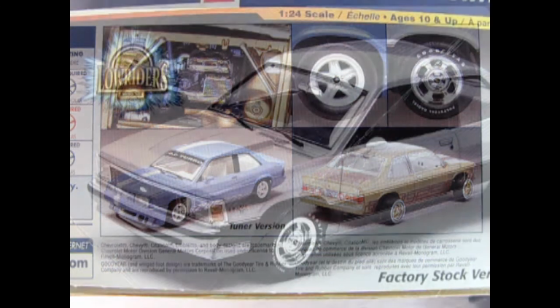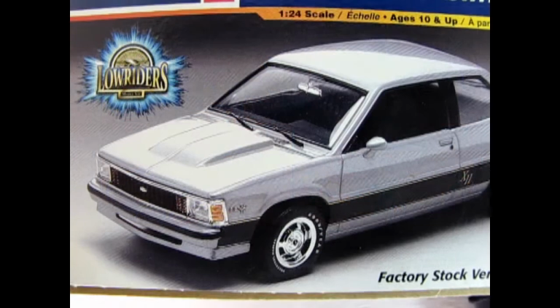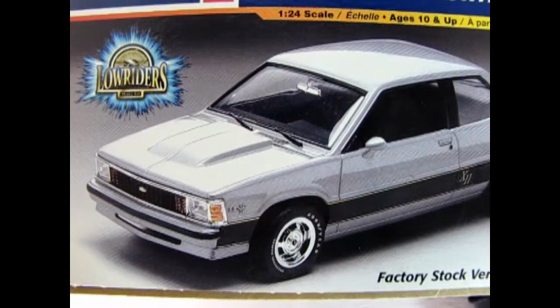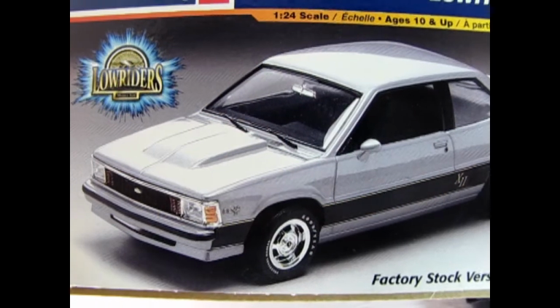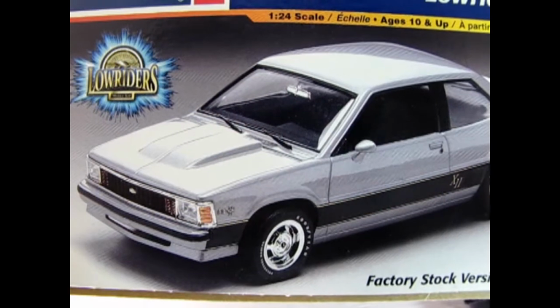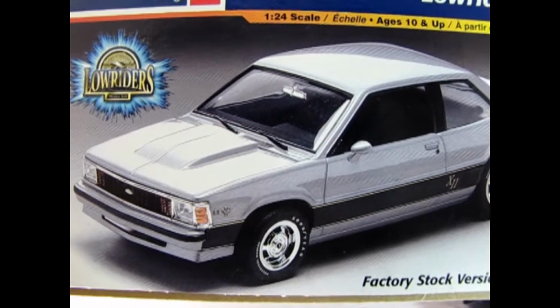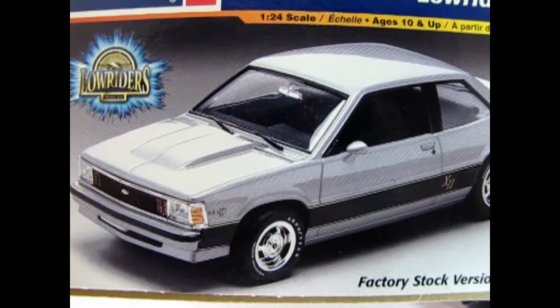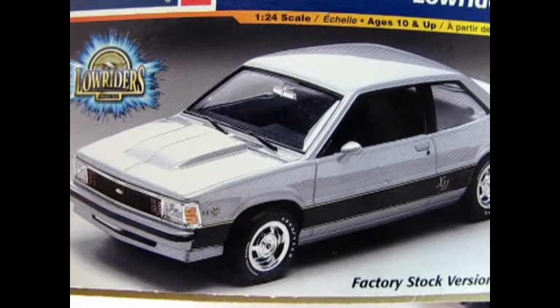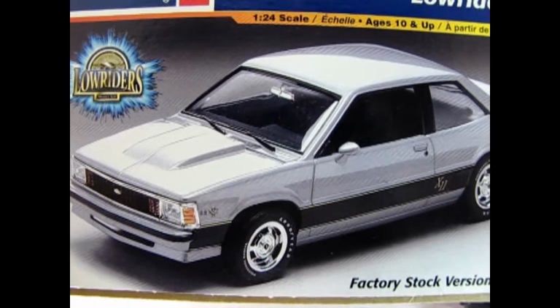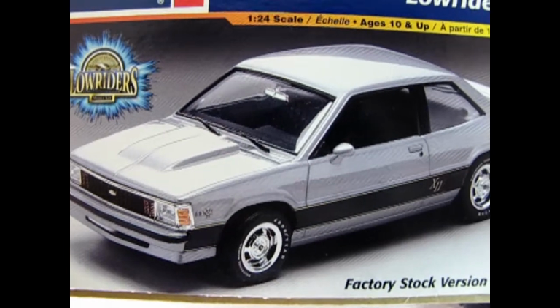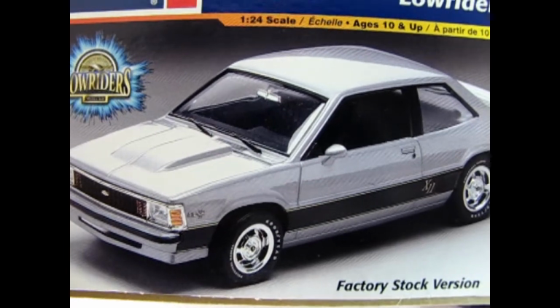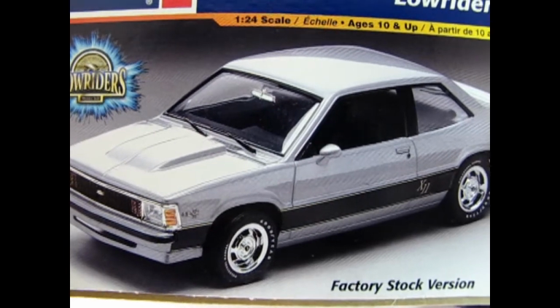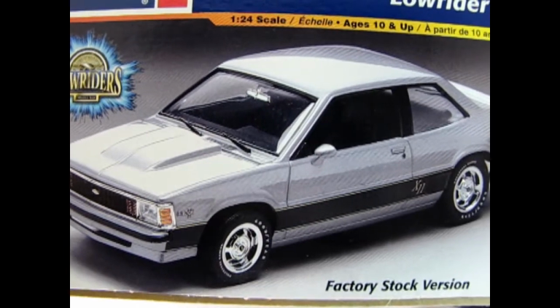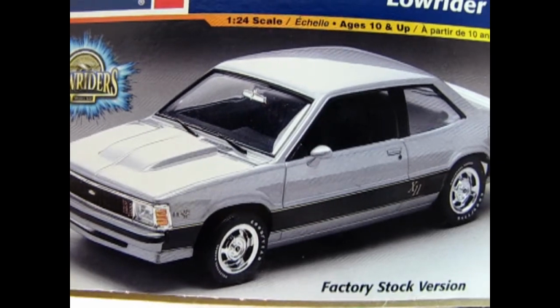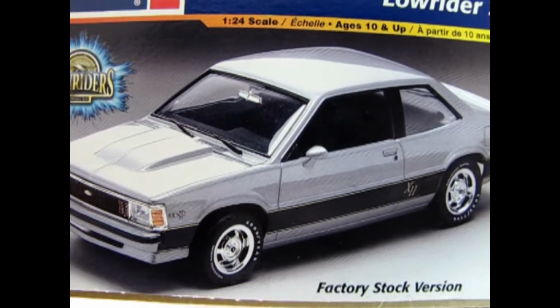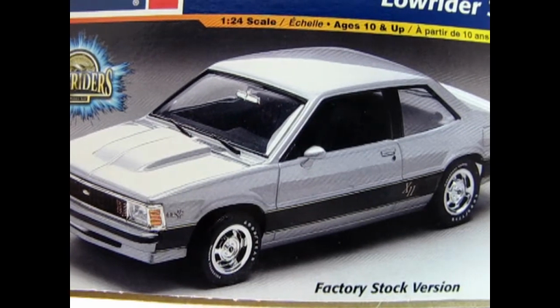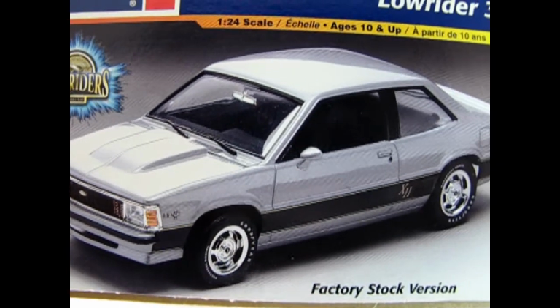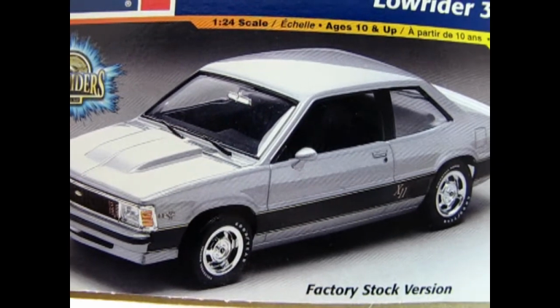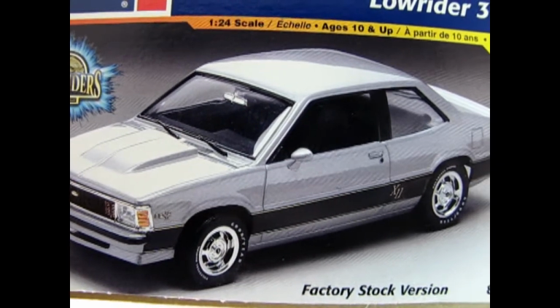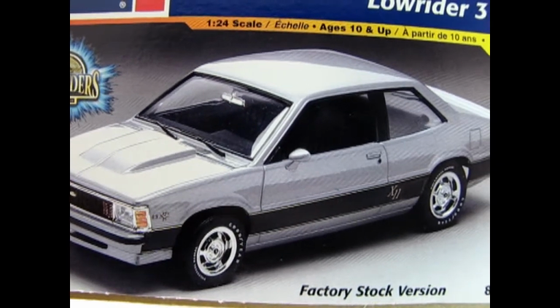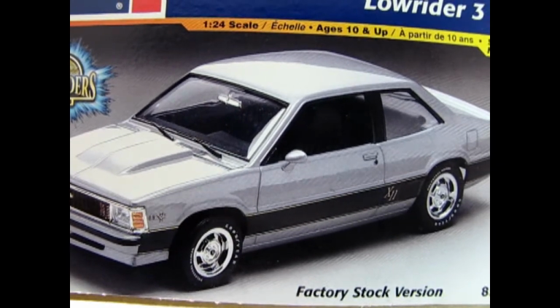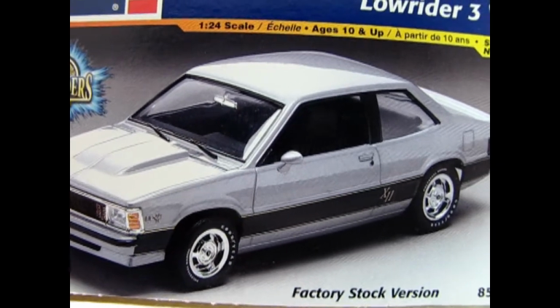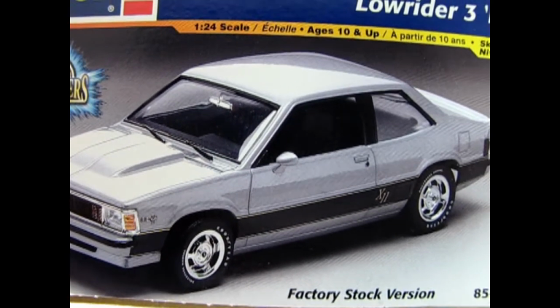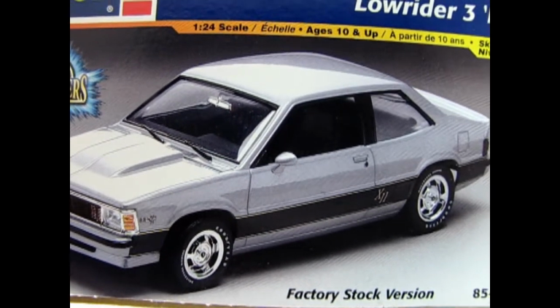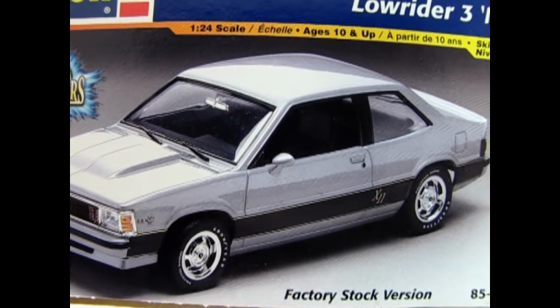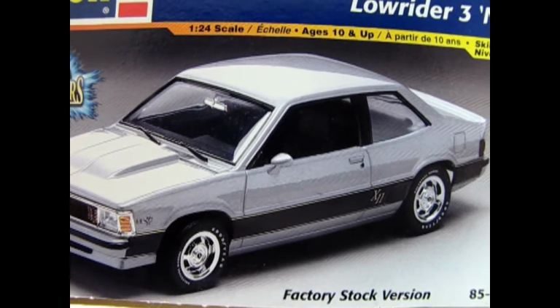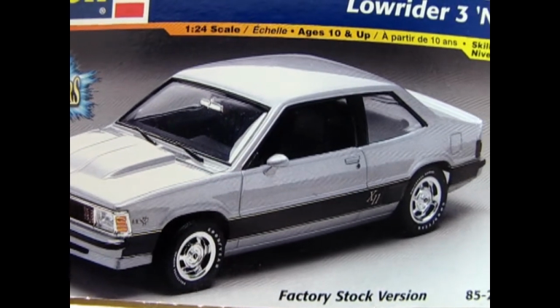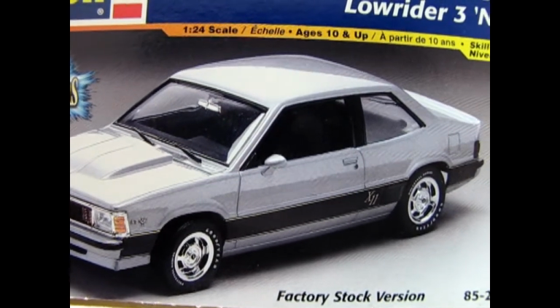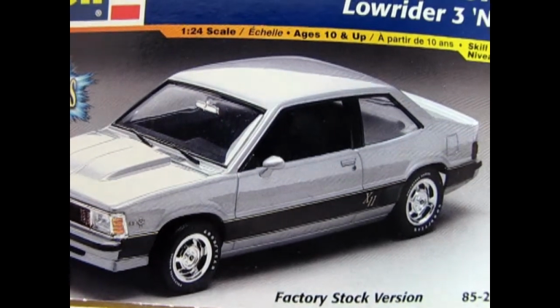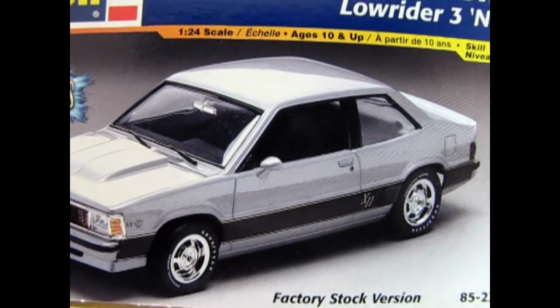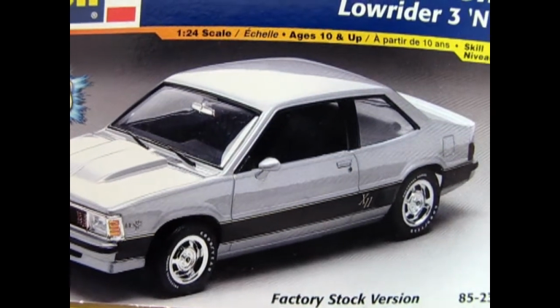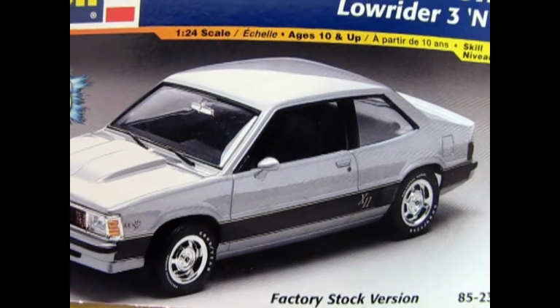On this end of the box we can see the stock version of our Chevy Citation.